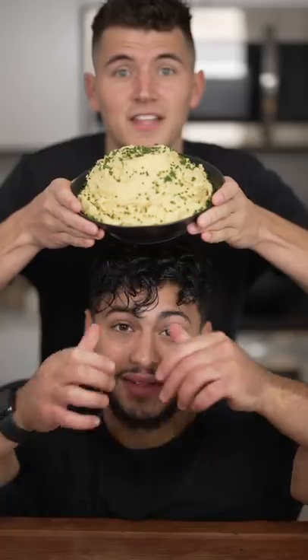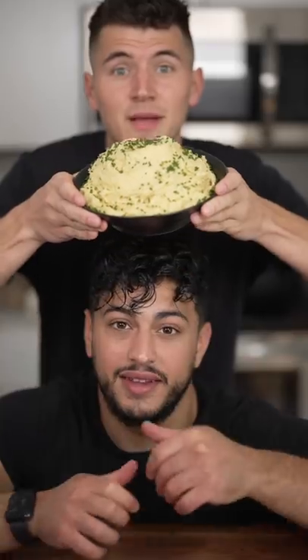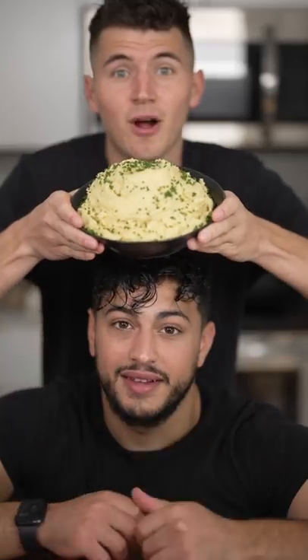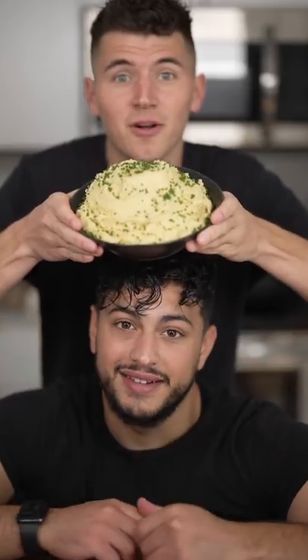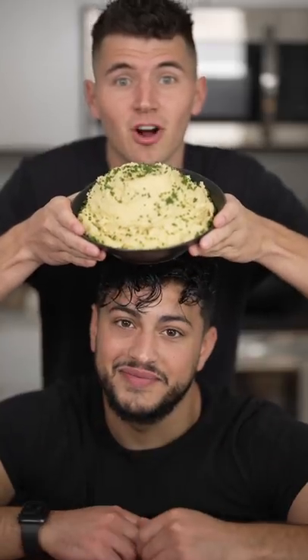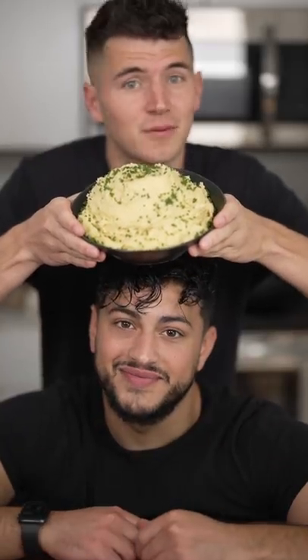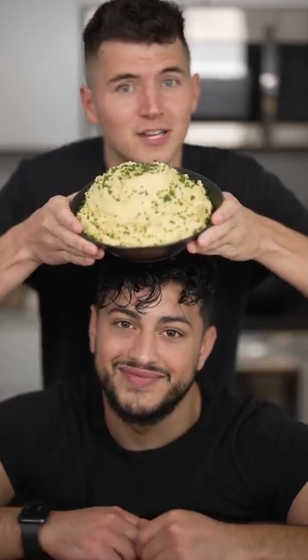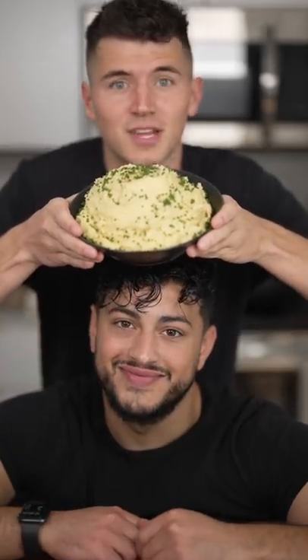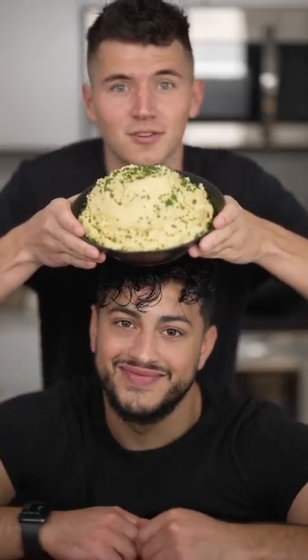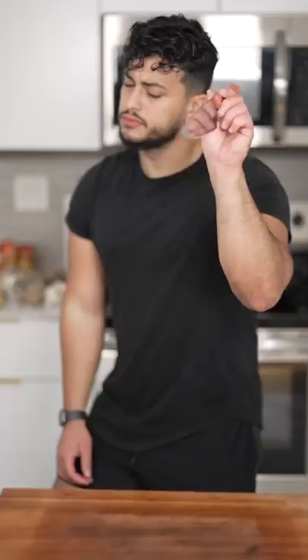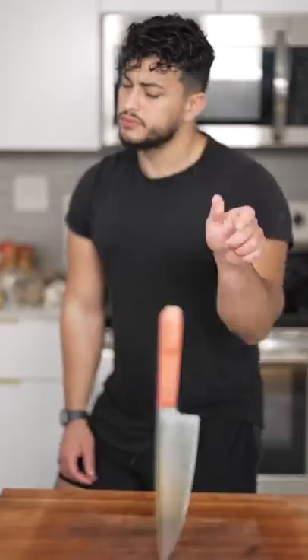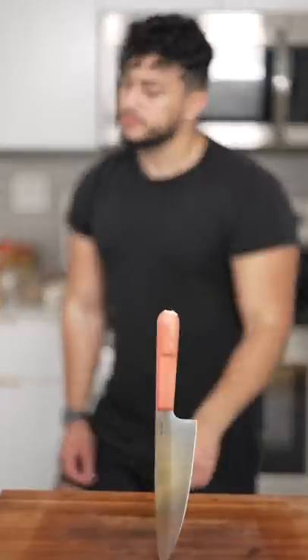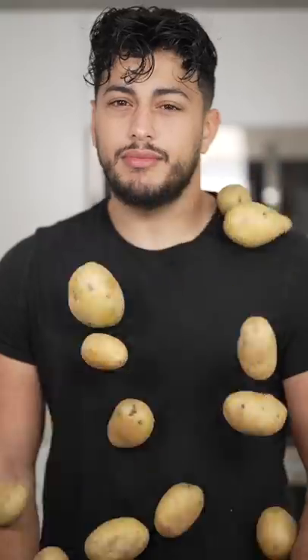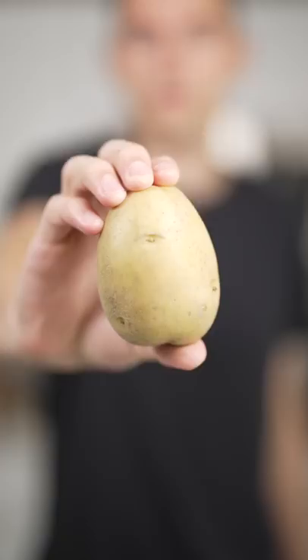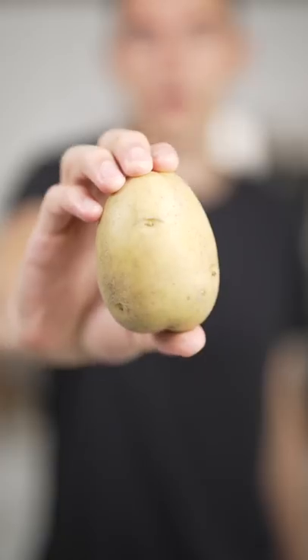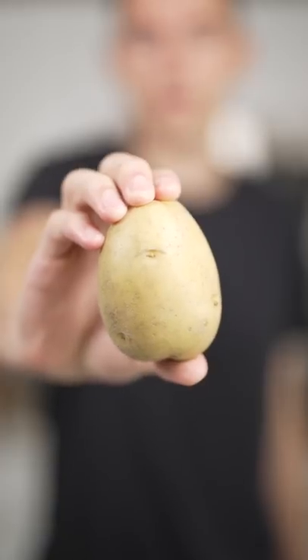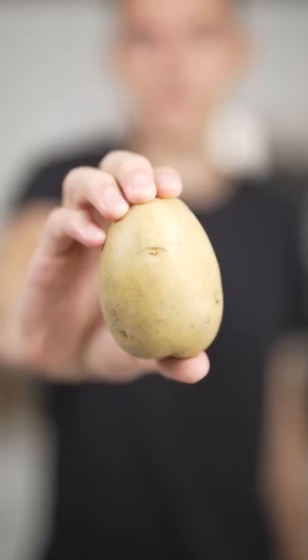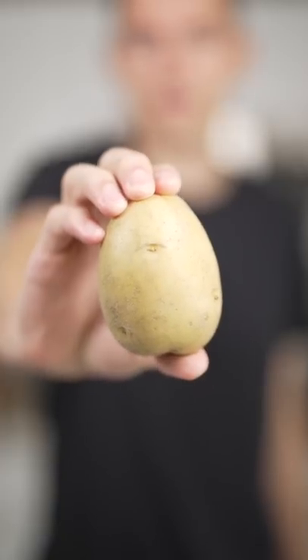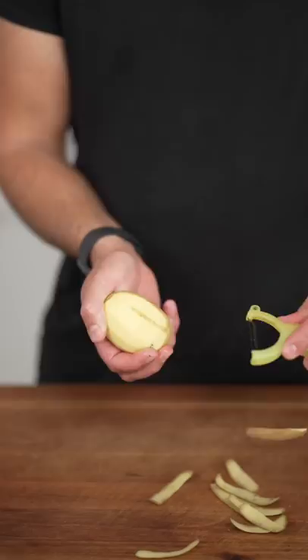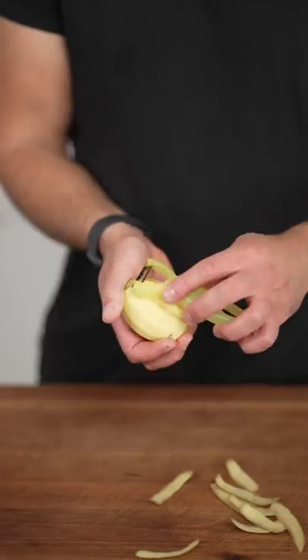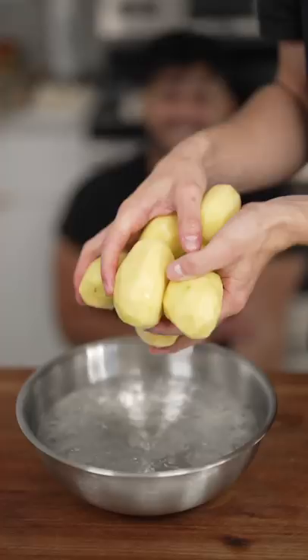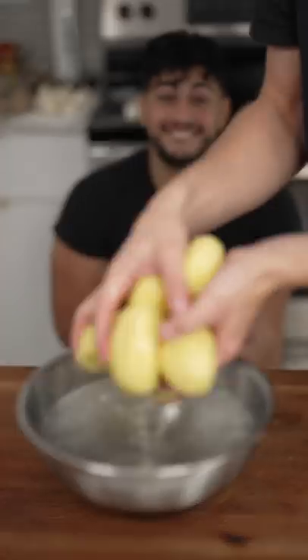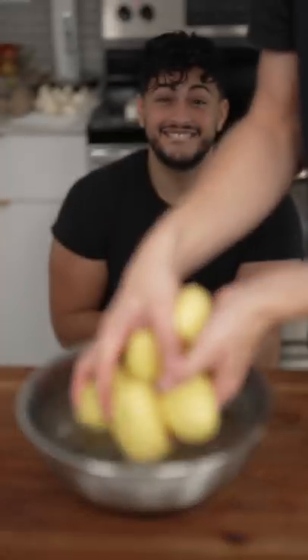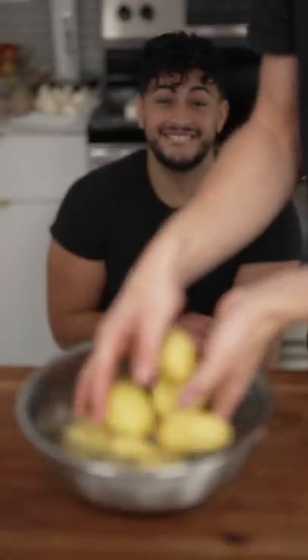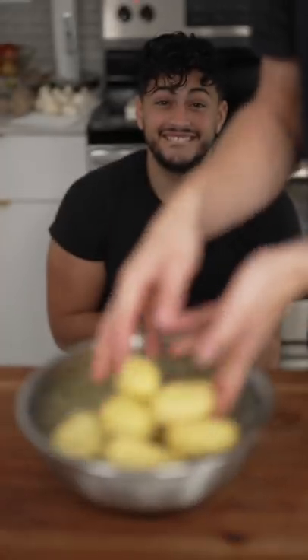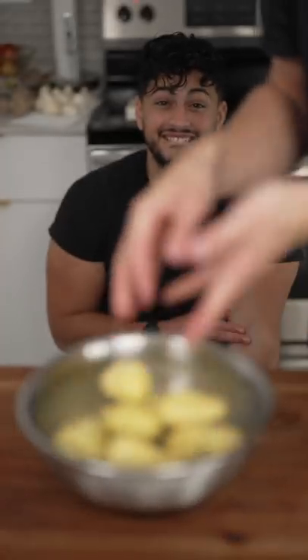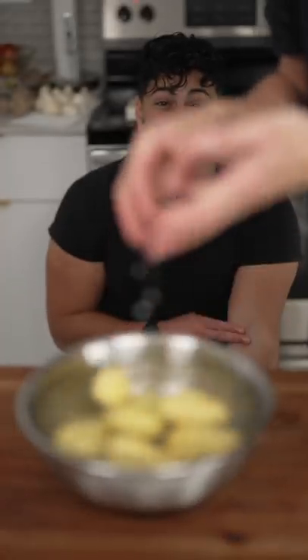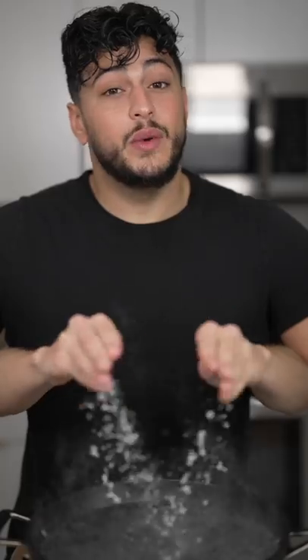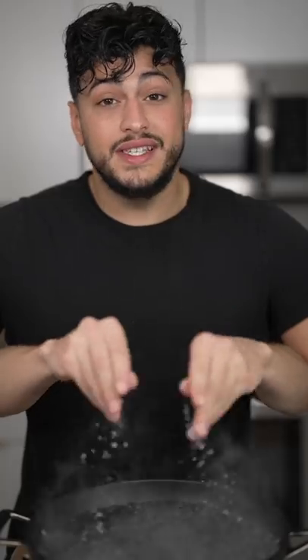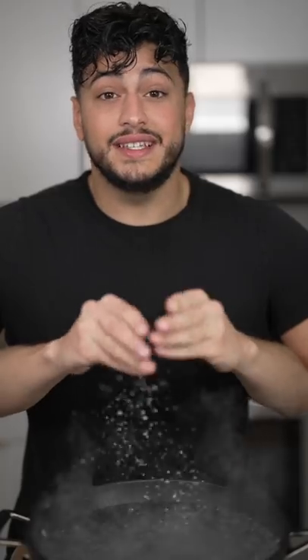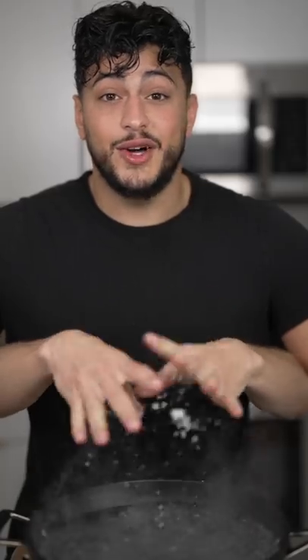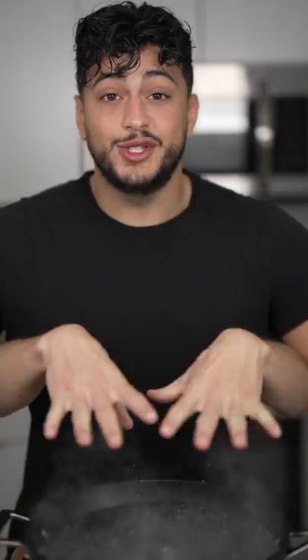Let's make brown butter garlic mashed potatoes. Yukon gold potatoes — peel them. Now we rest them in an ice bath, and now we season like the ocean.